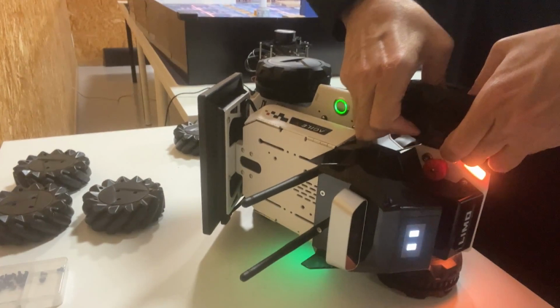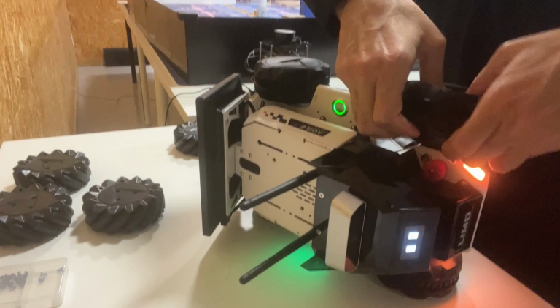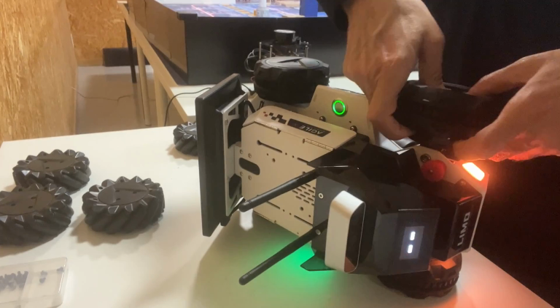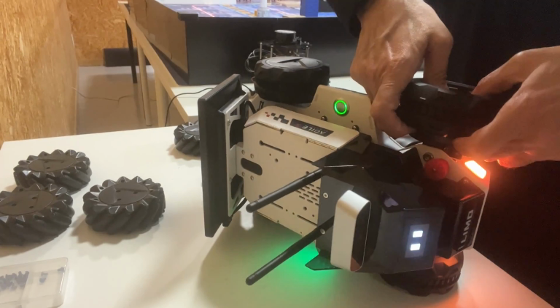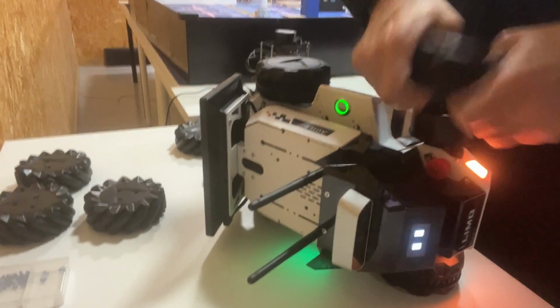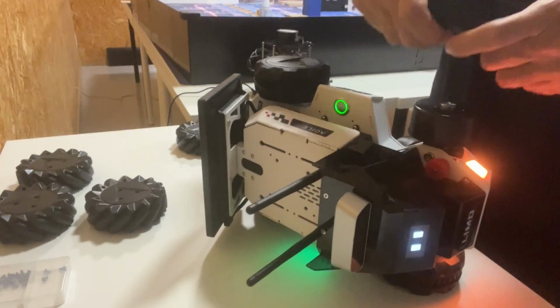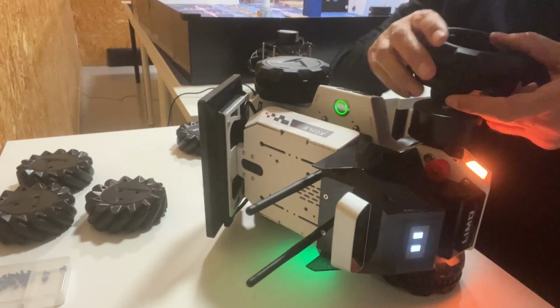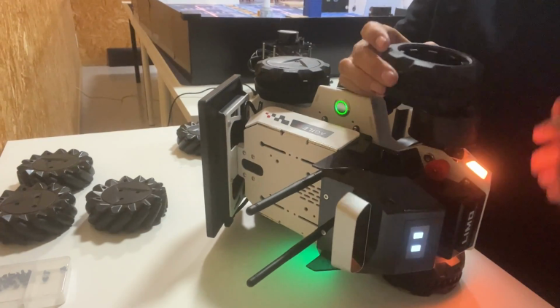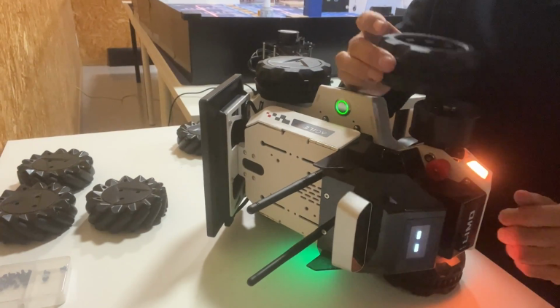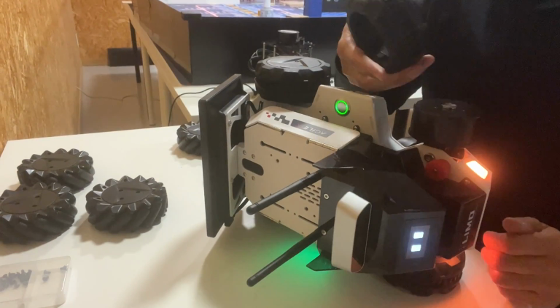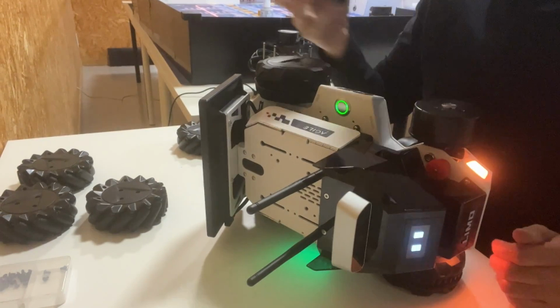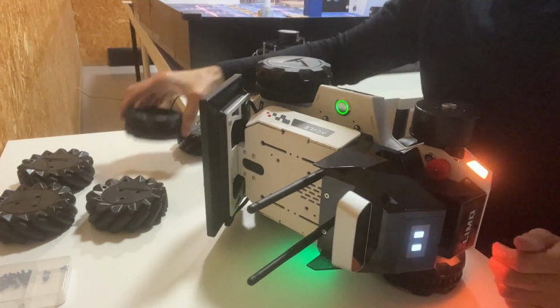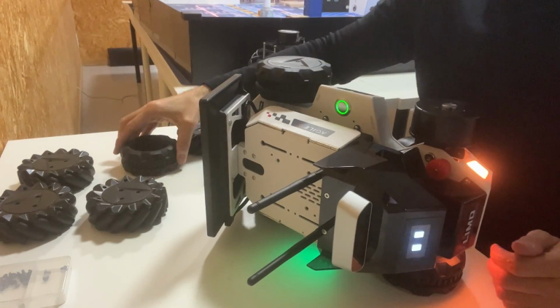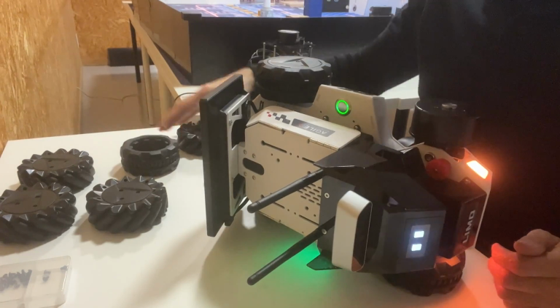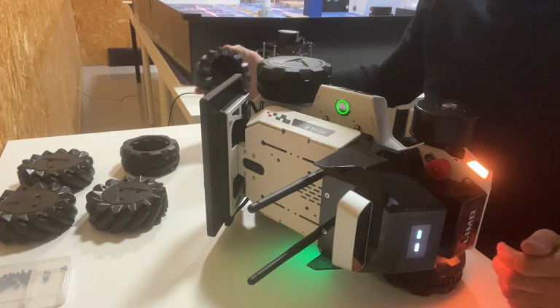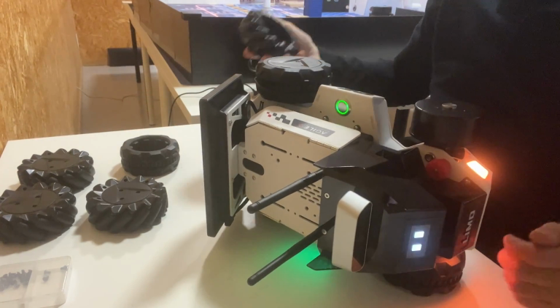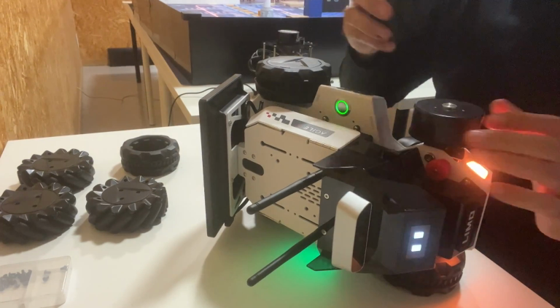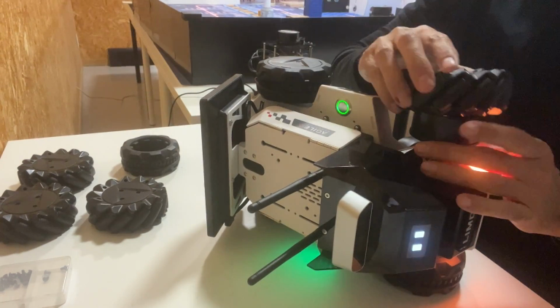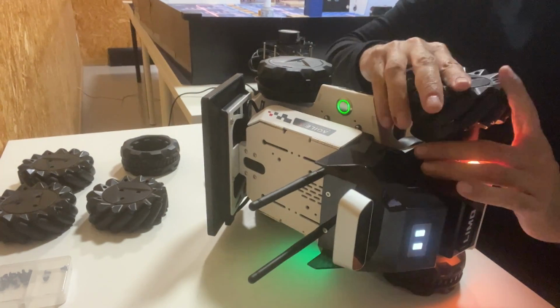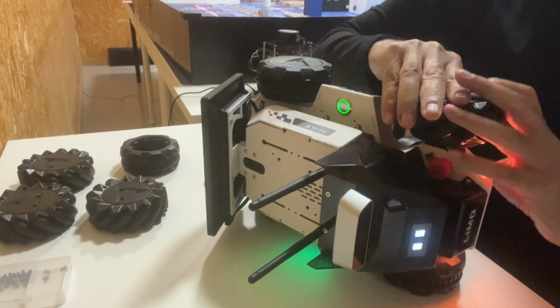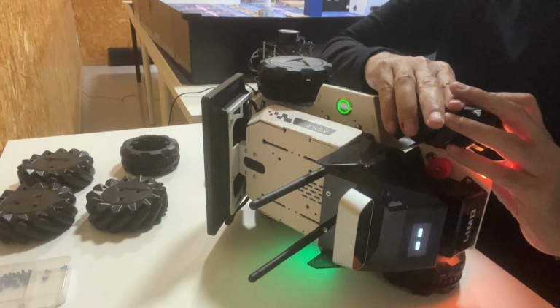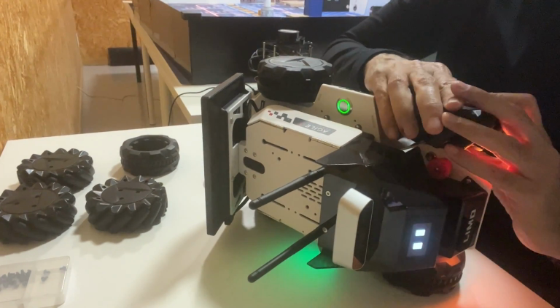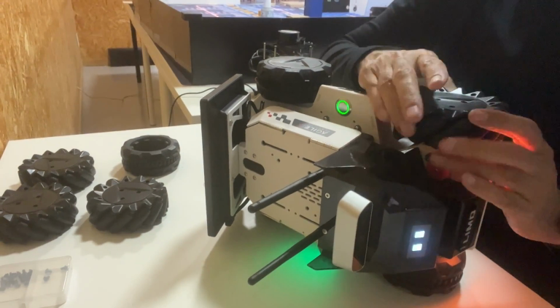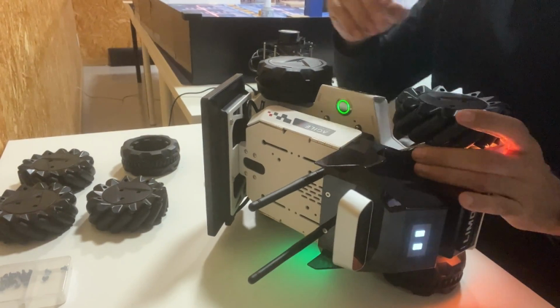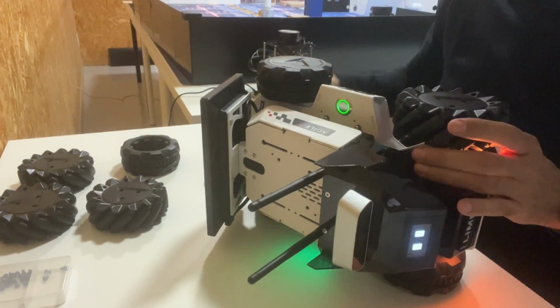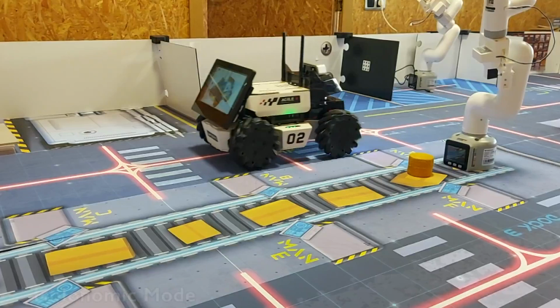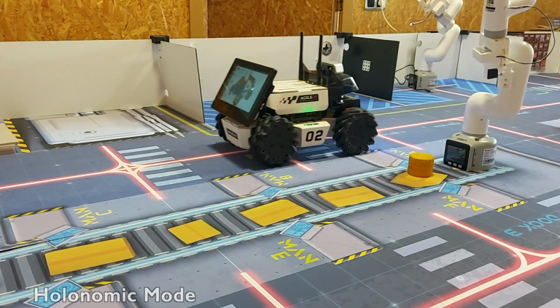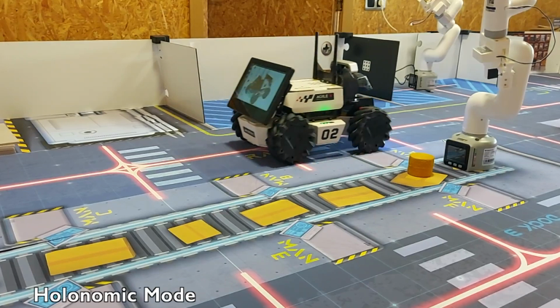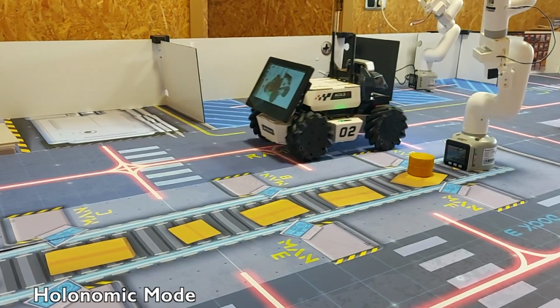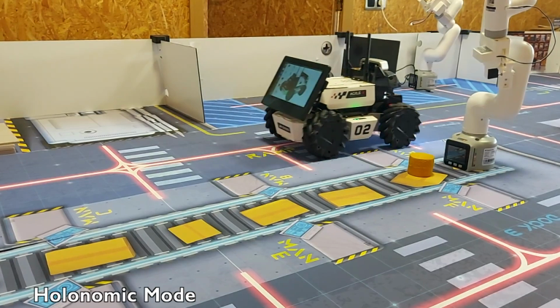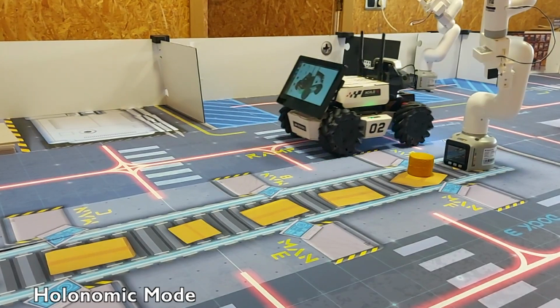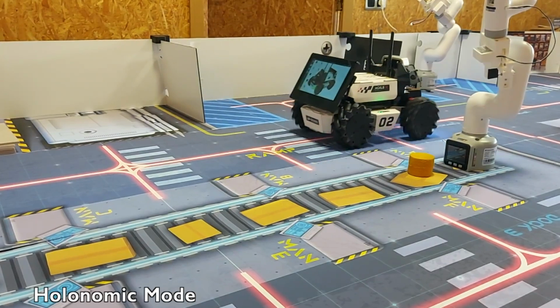And finally, by changing the wheels, you can set LIMO in omnidirectional mode.